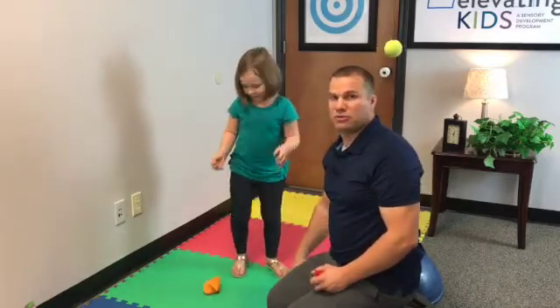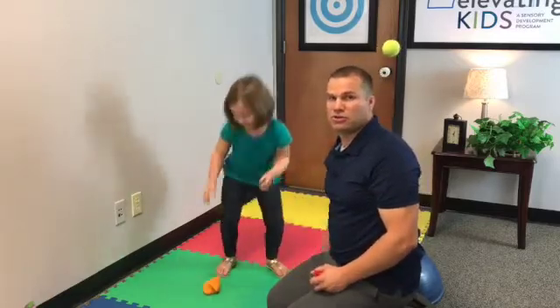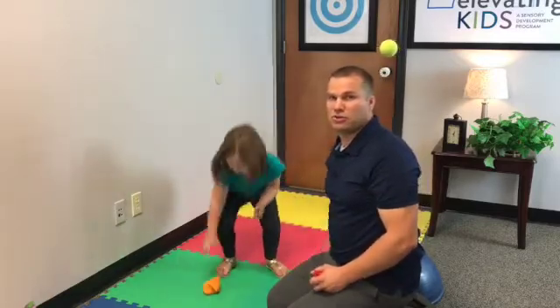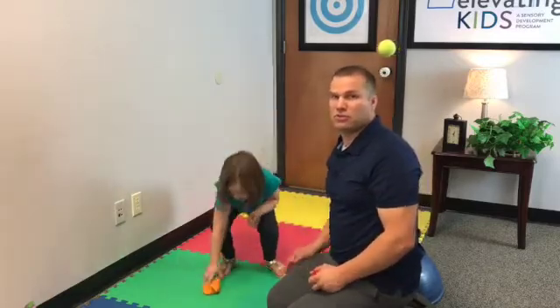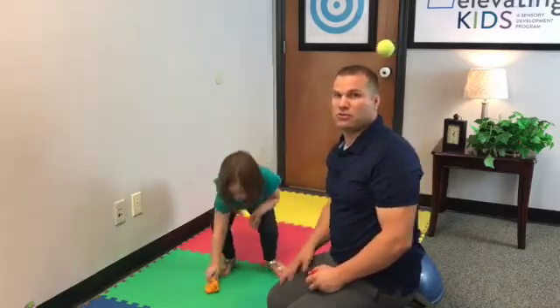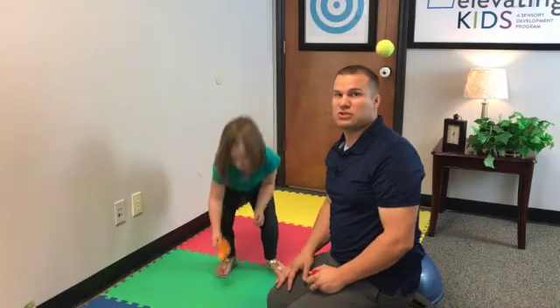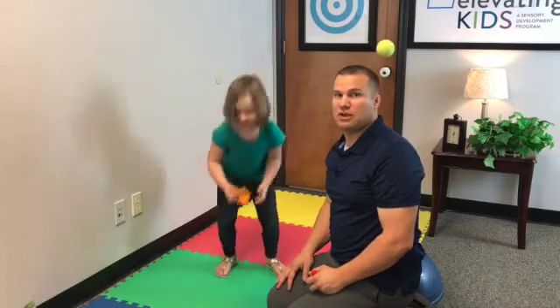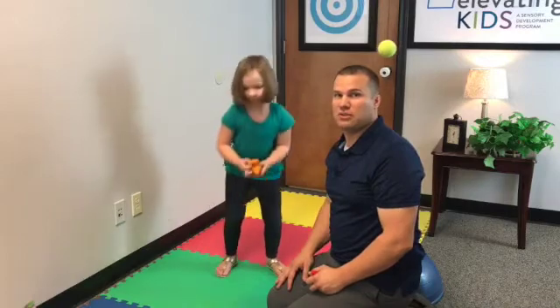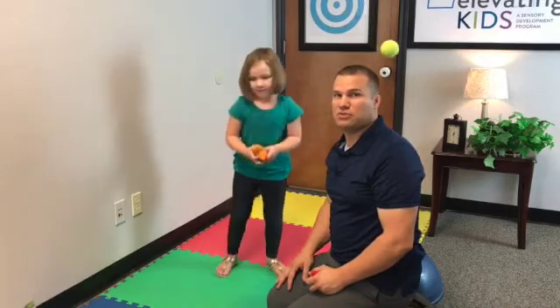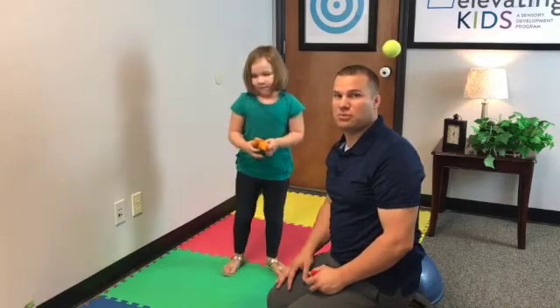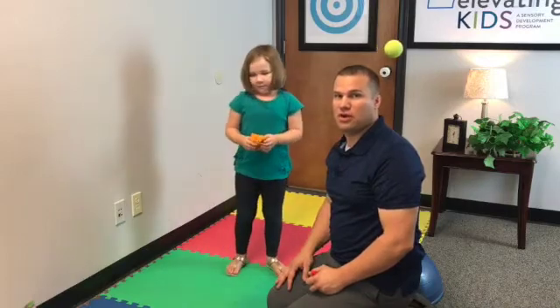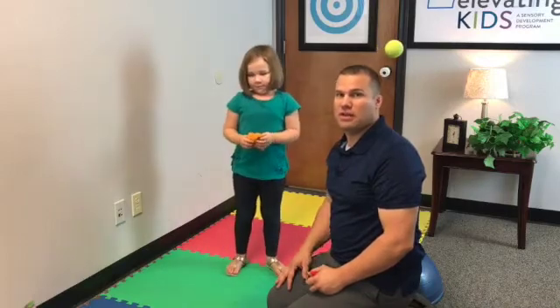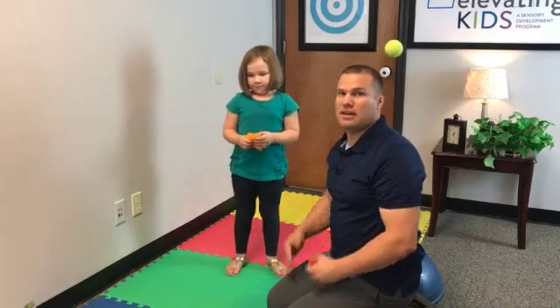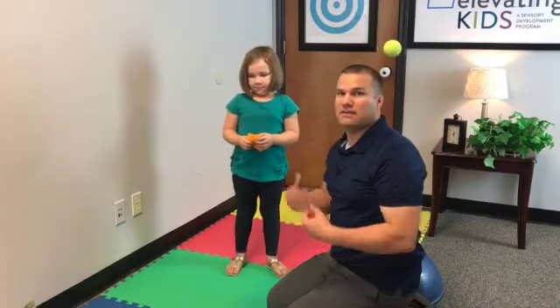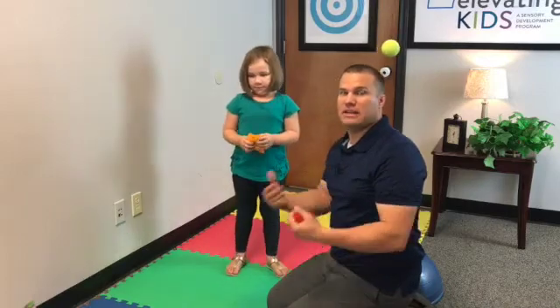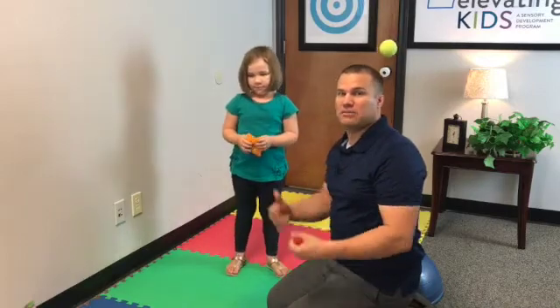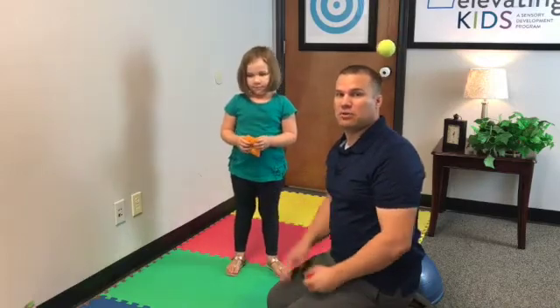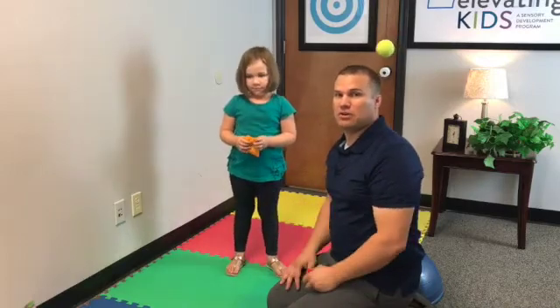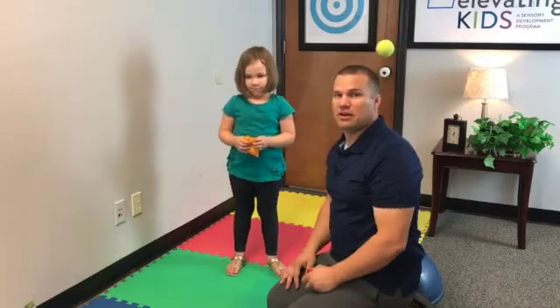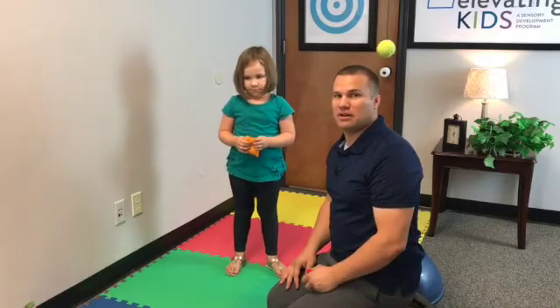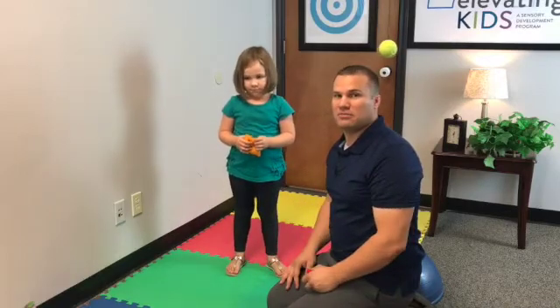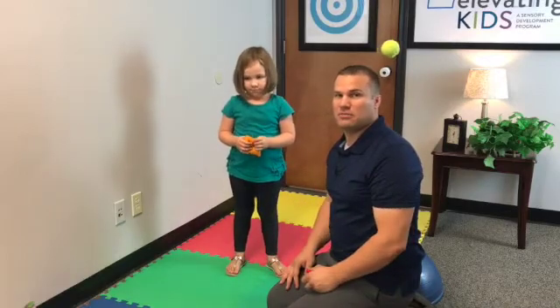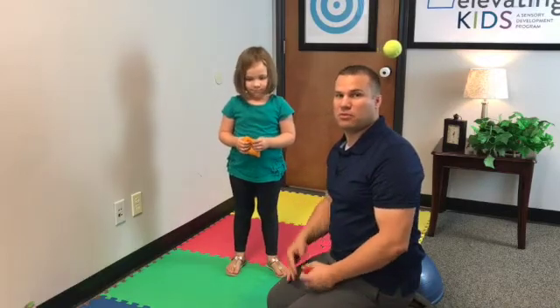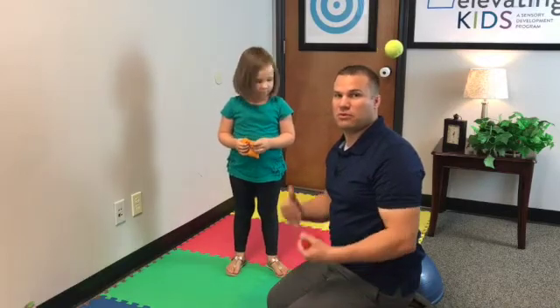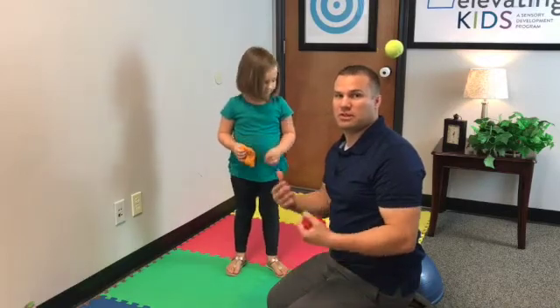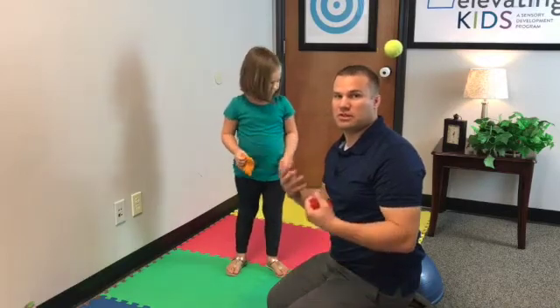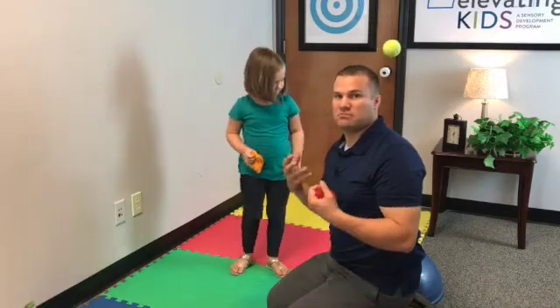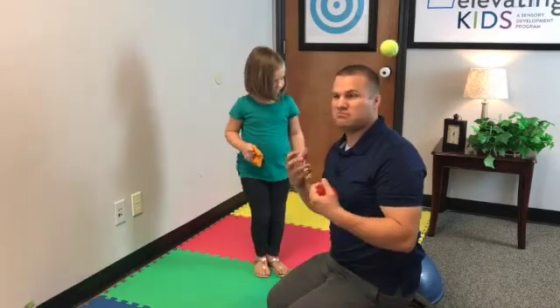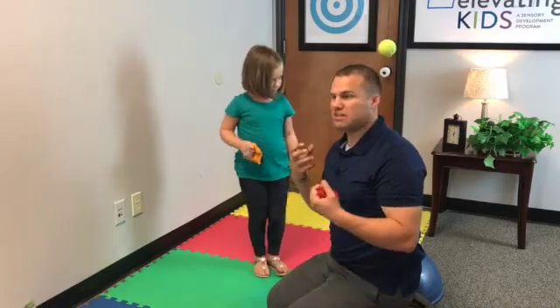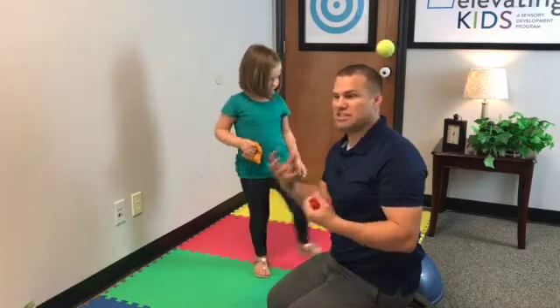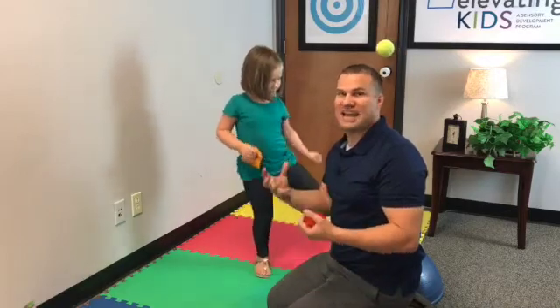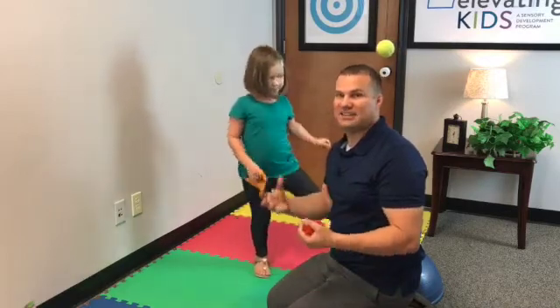We're going to show you a version on the BOSU ball if they need more of a challenge.